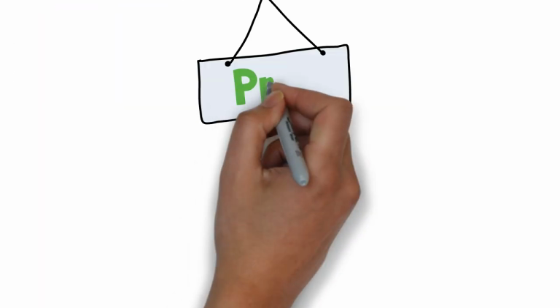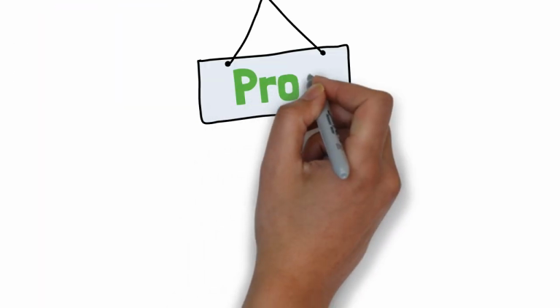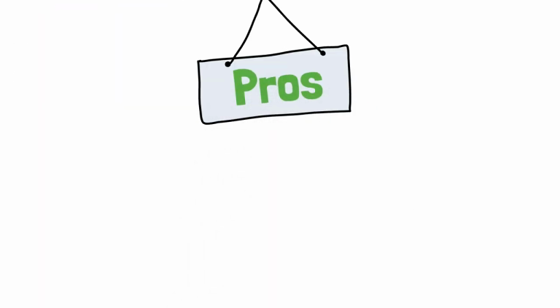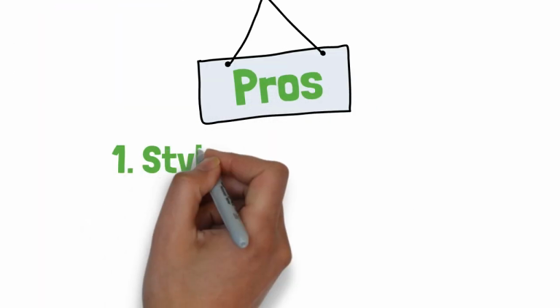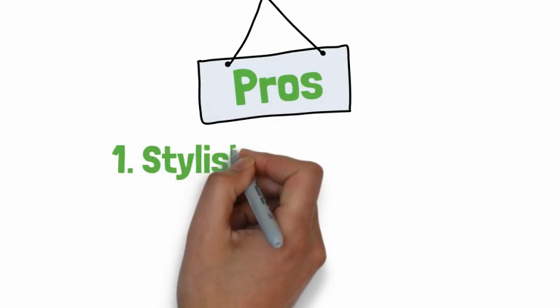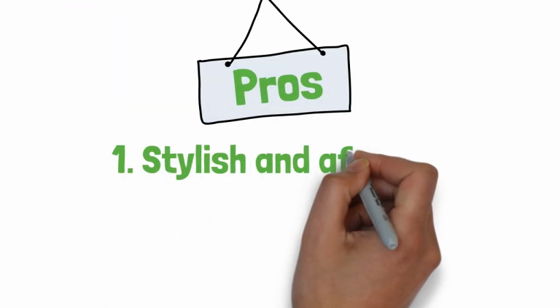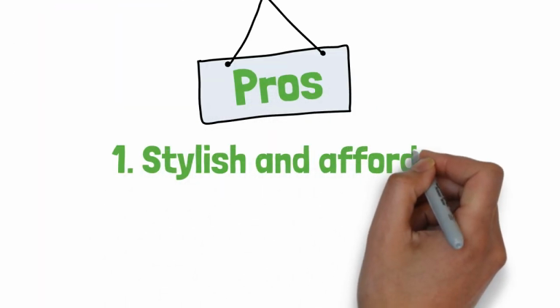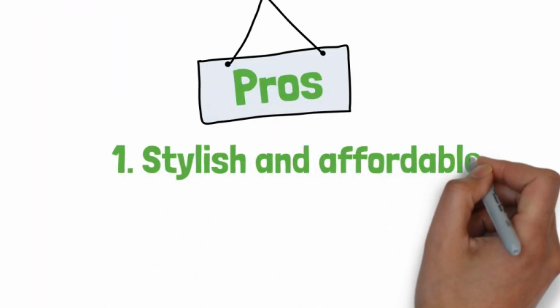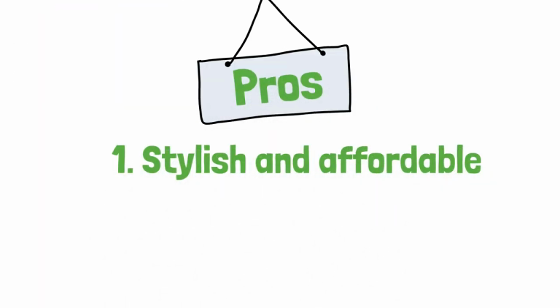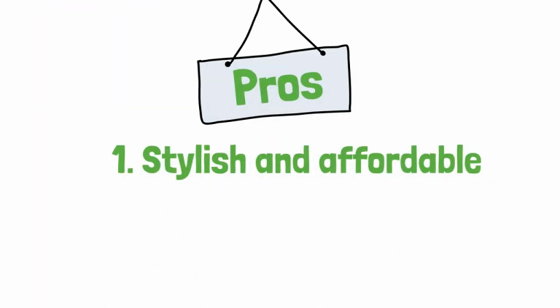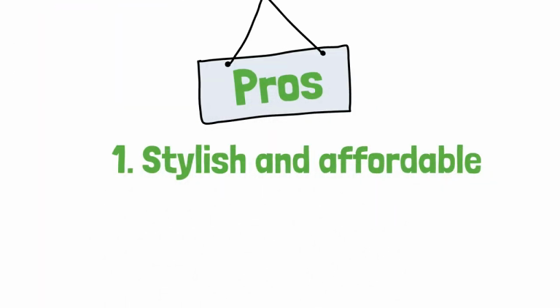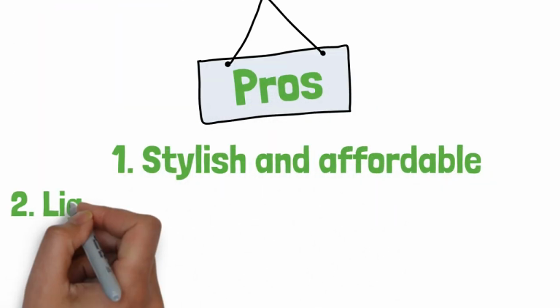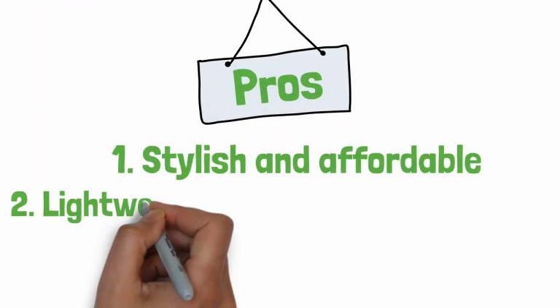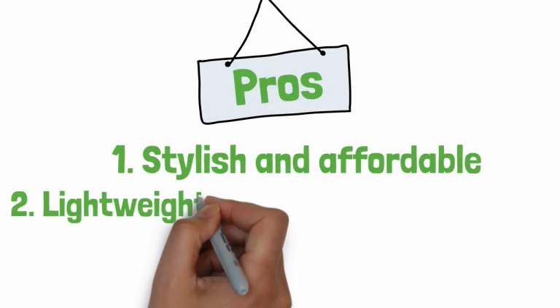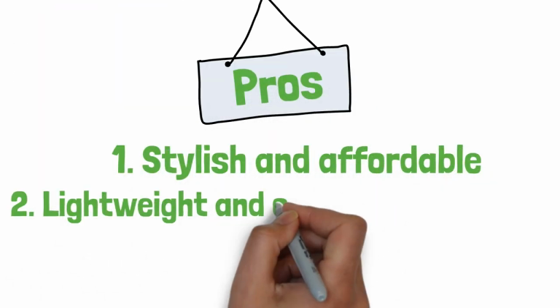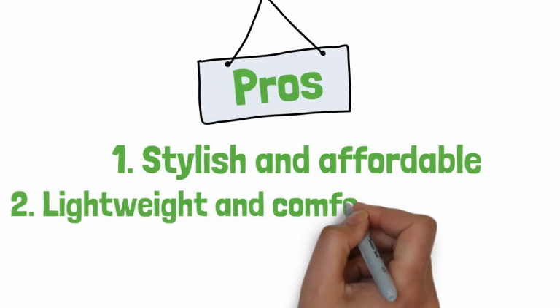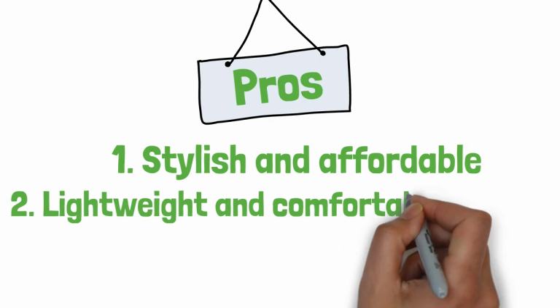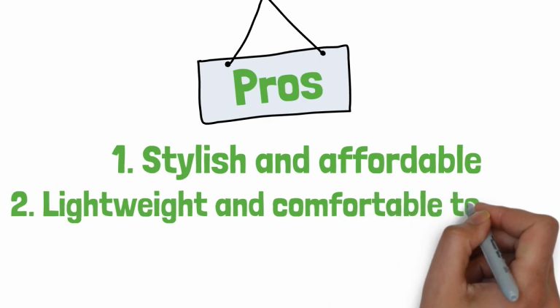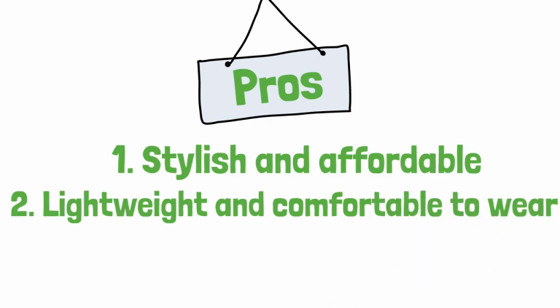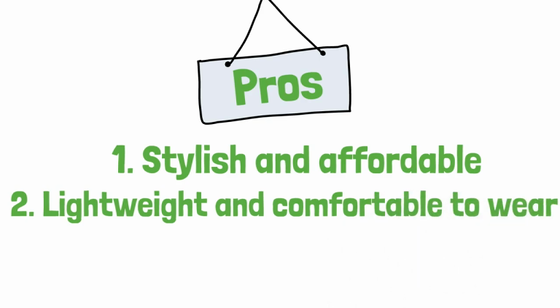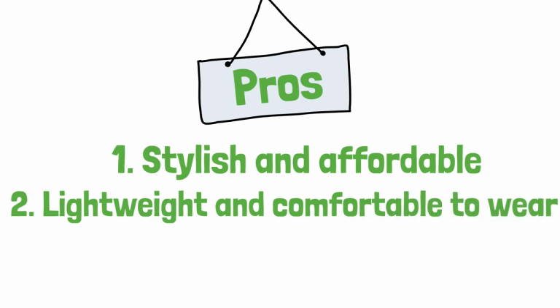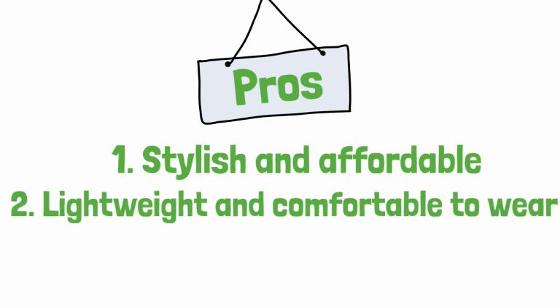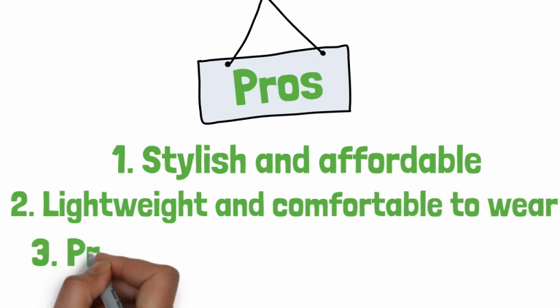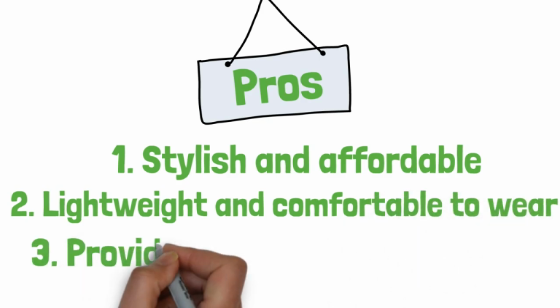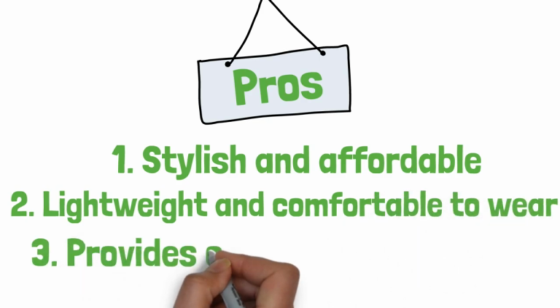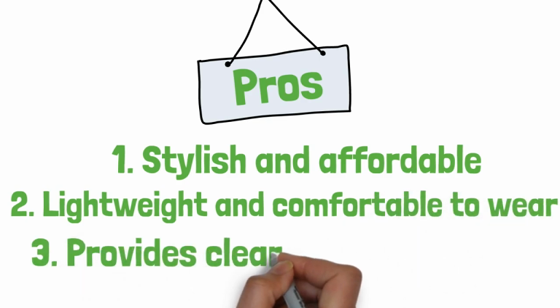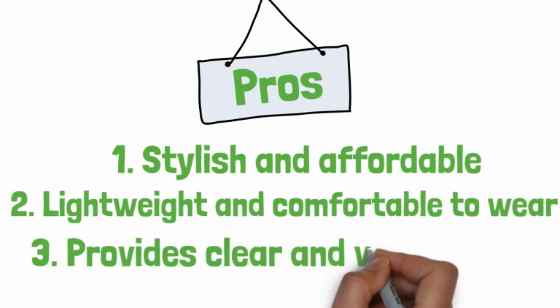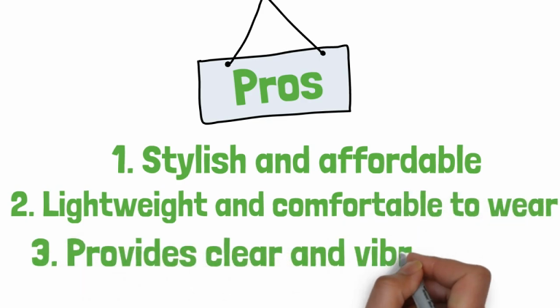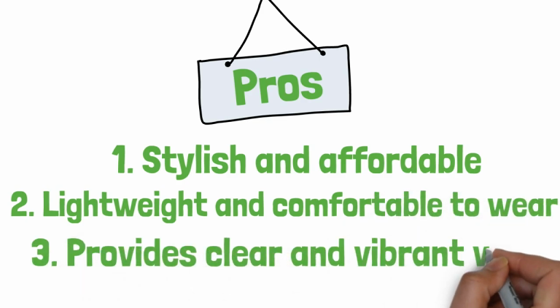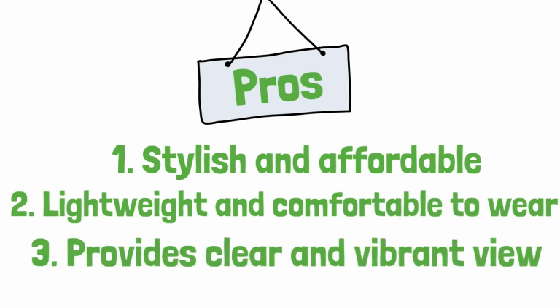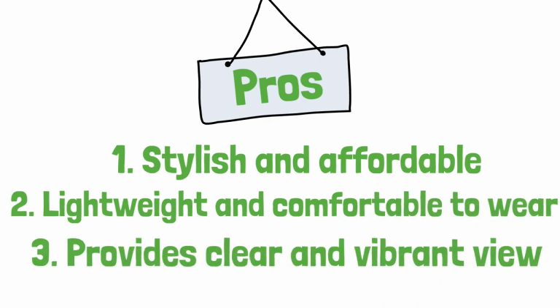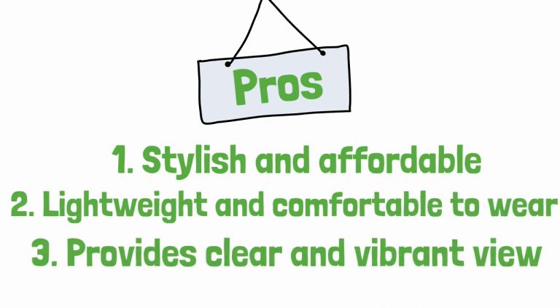Pros: stylish and affordable, lightweight and comfortable to wear, provides a clear and vibrant view.